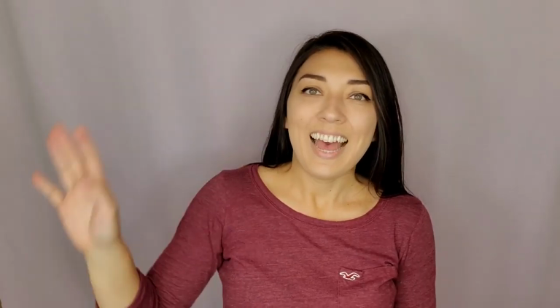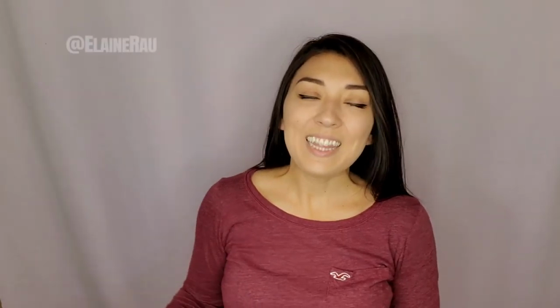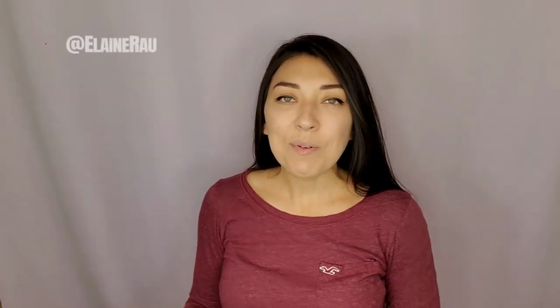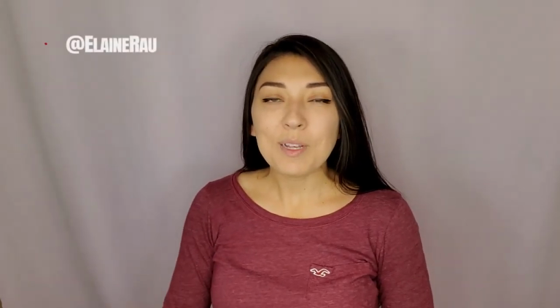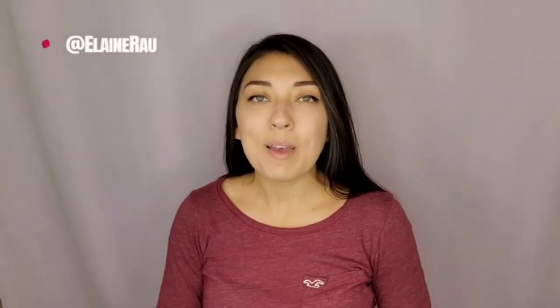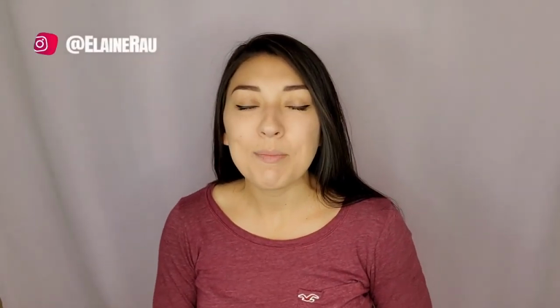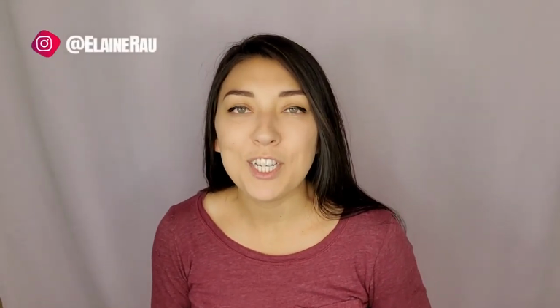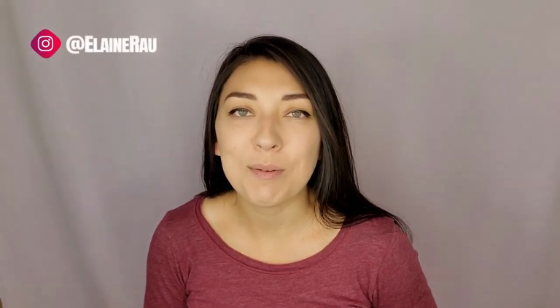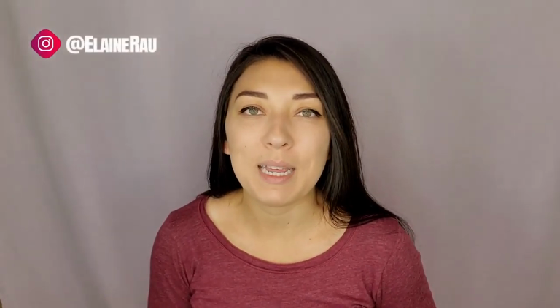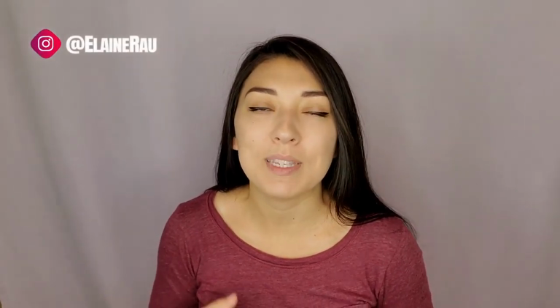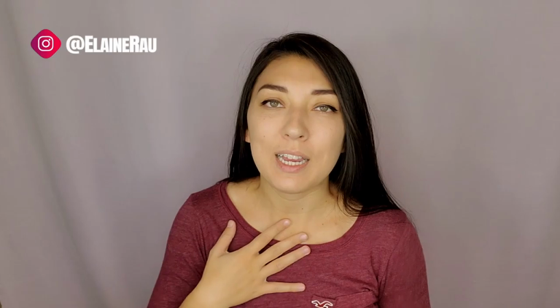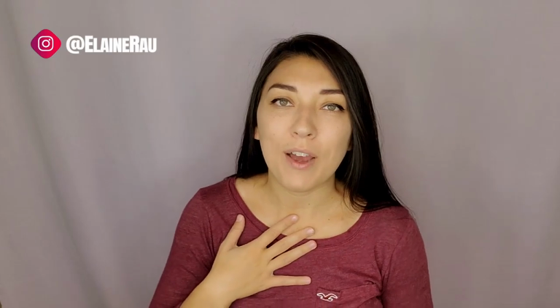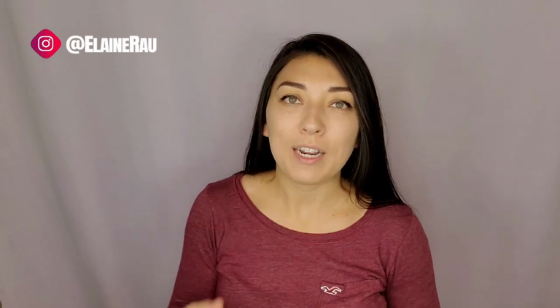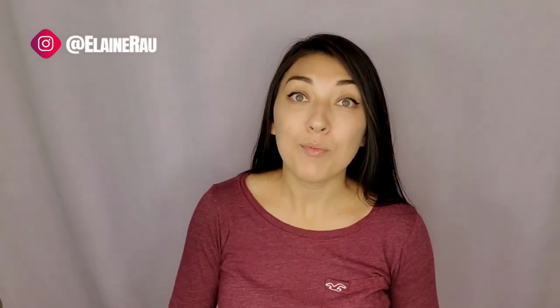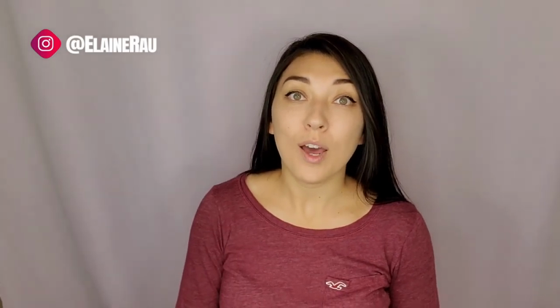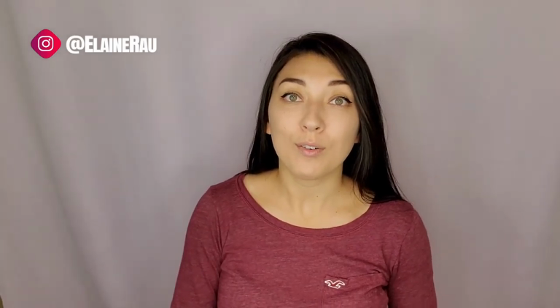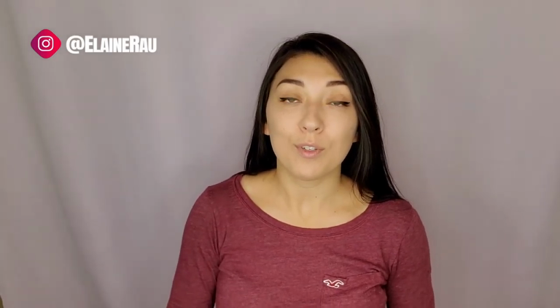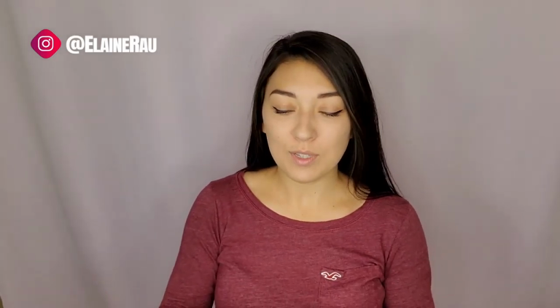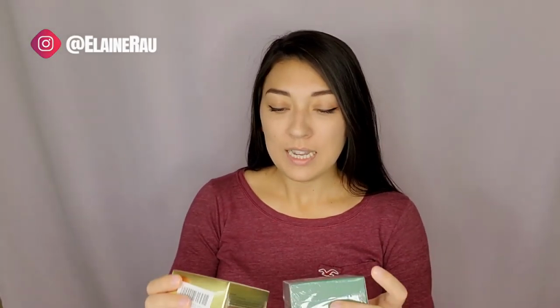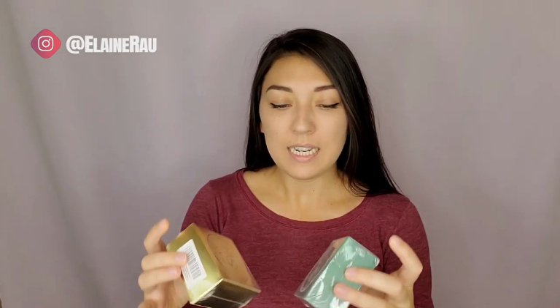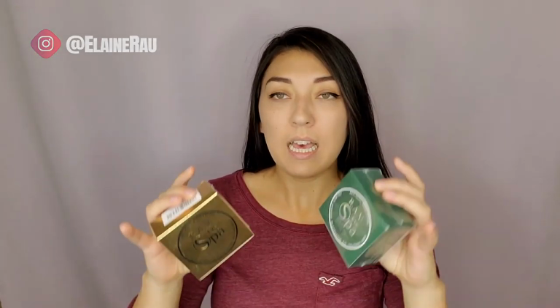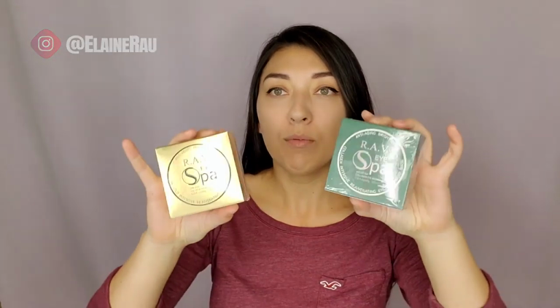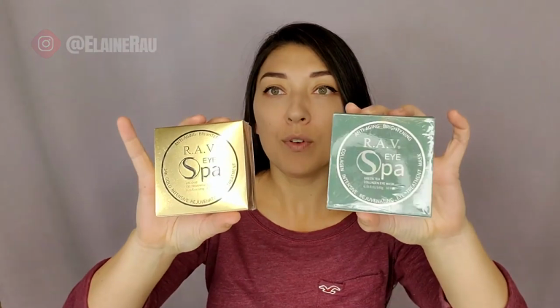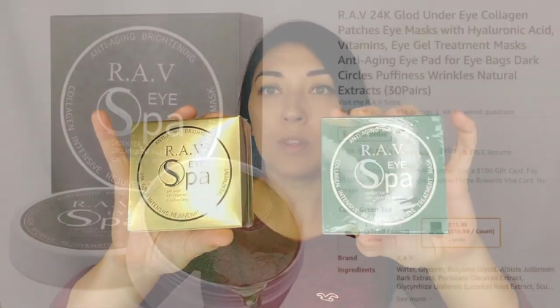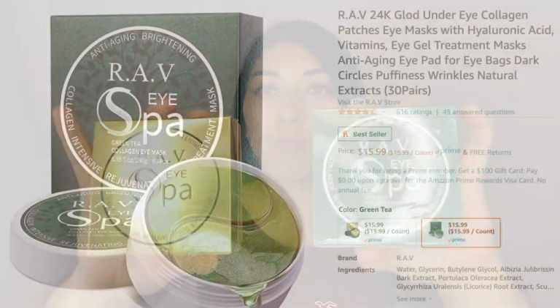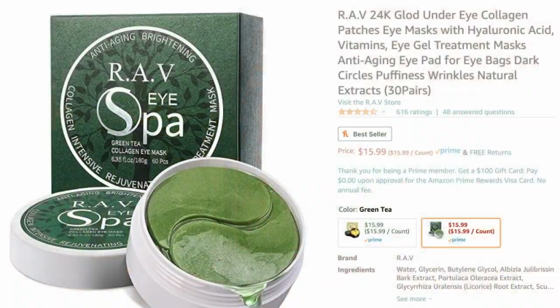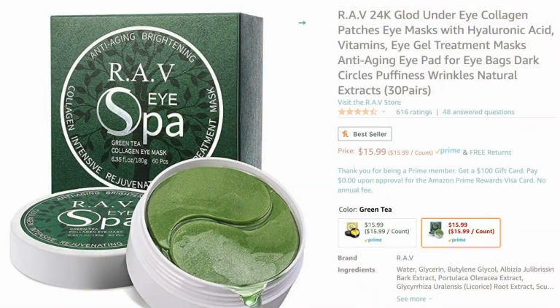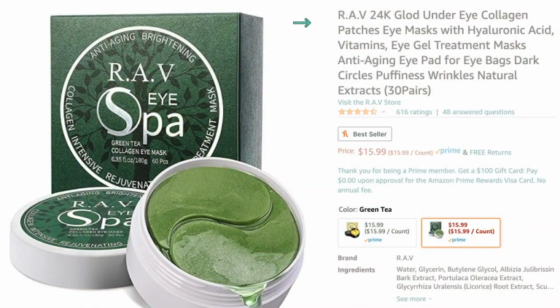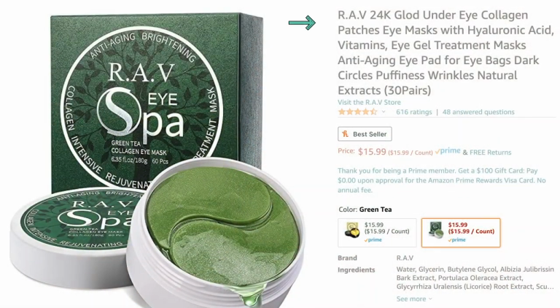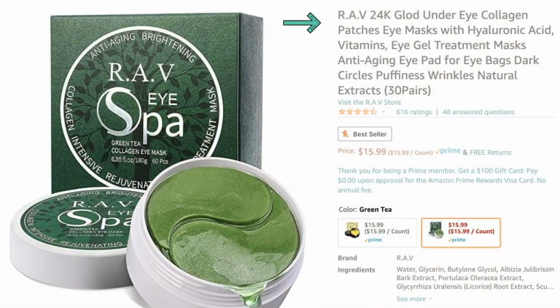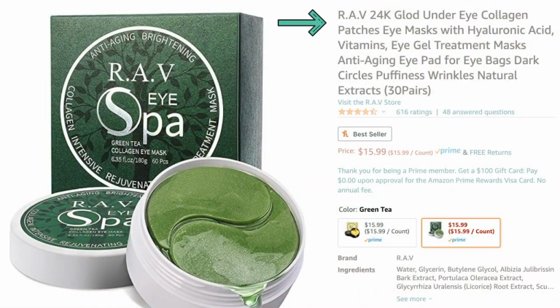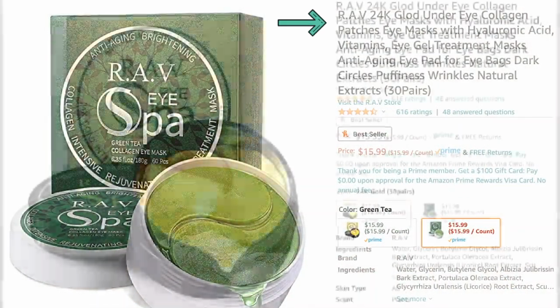Hello and welcome back to my channel. My name is Elaine Rao and I do product reviews. Today I'll be reviewing the Rab Eye Spa.